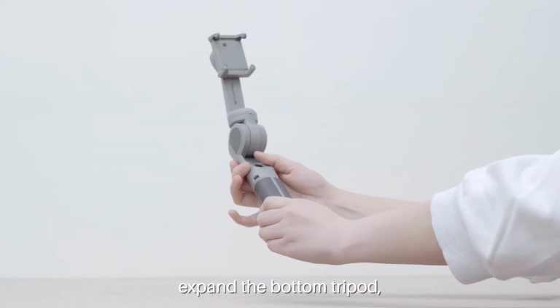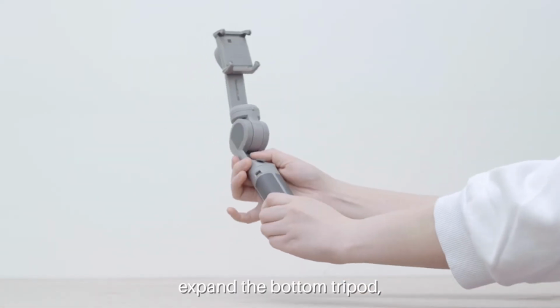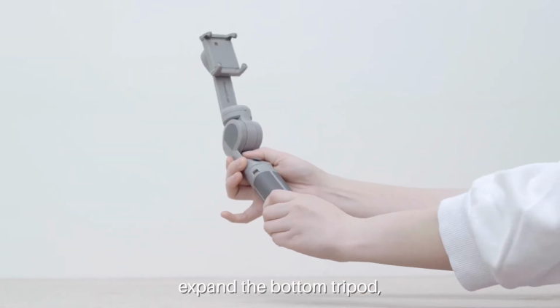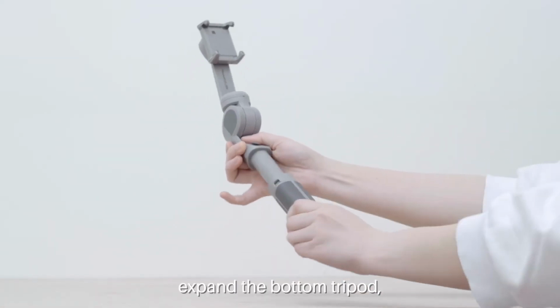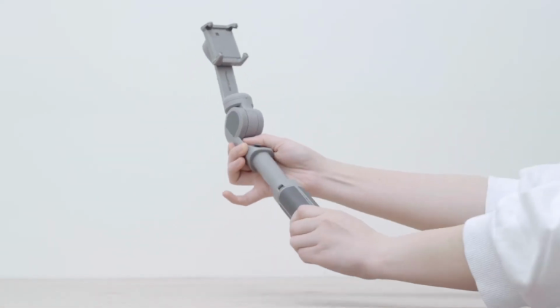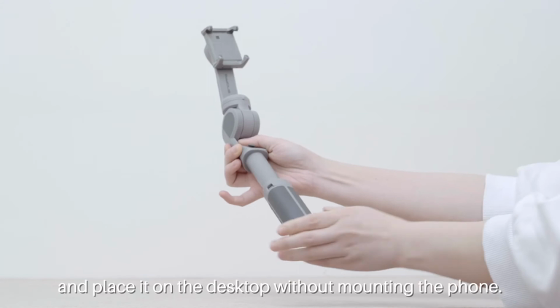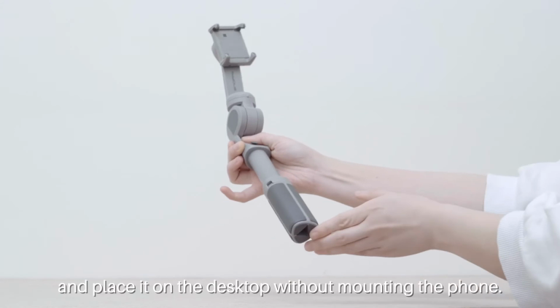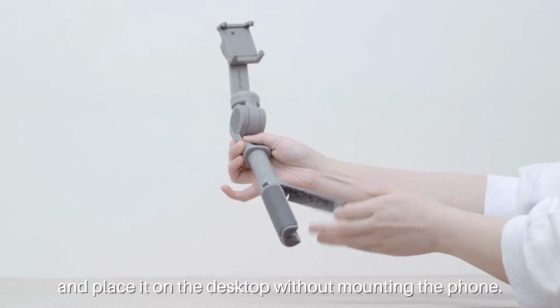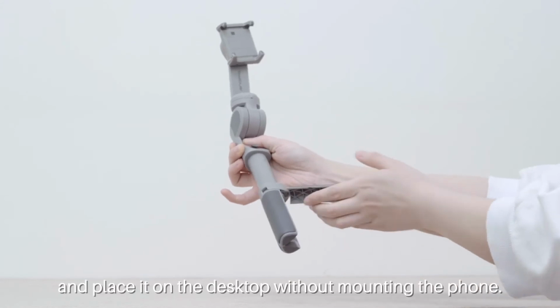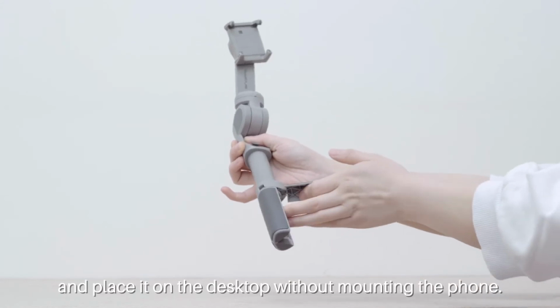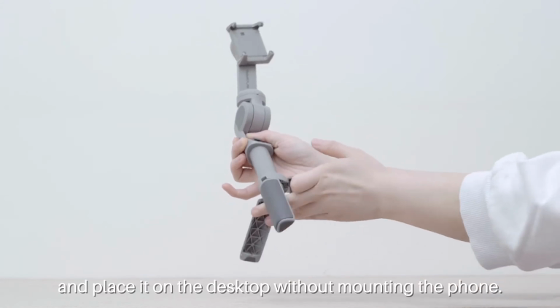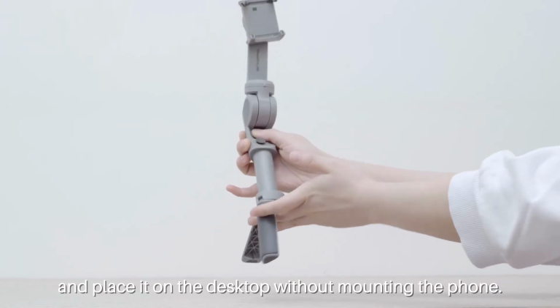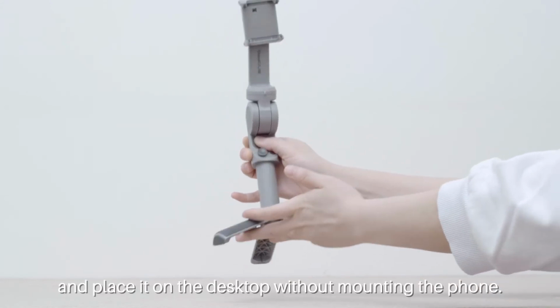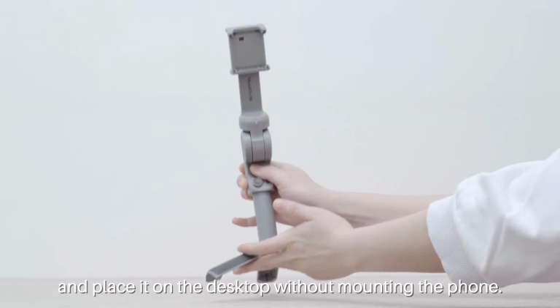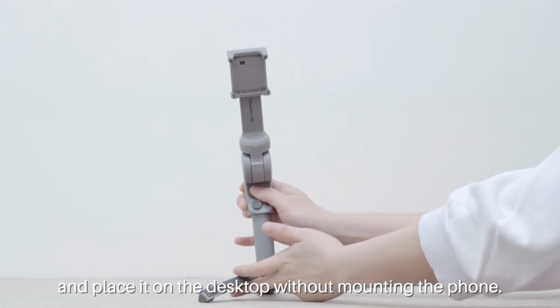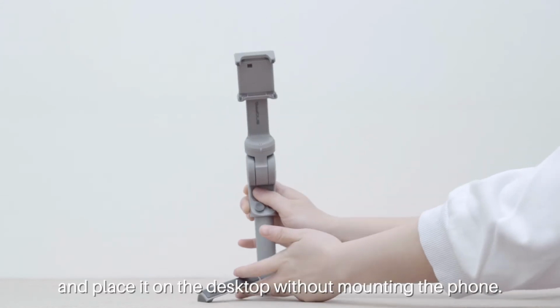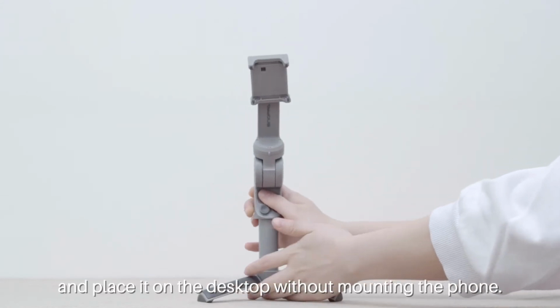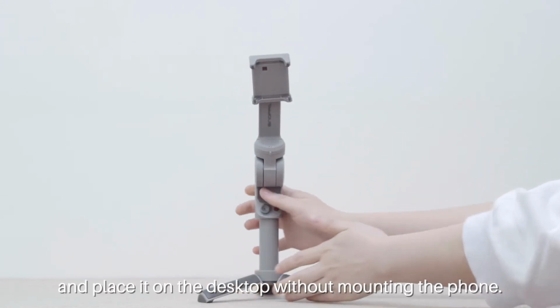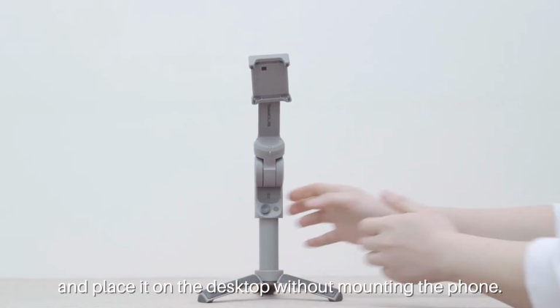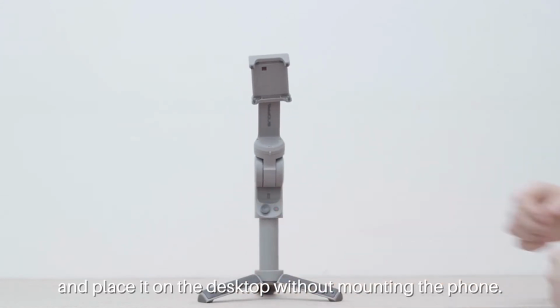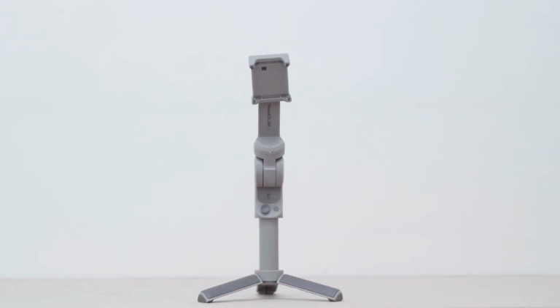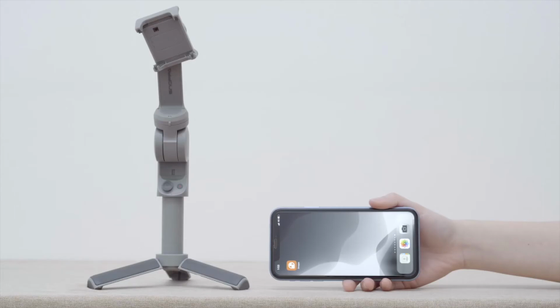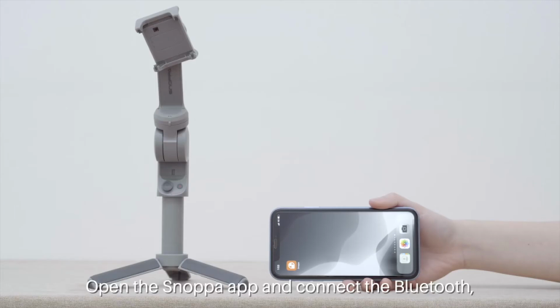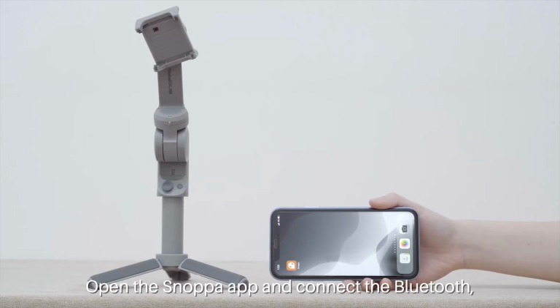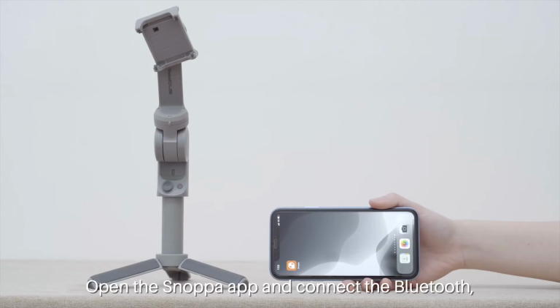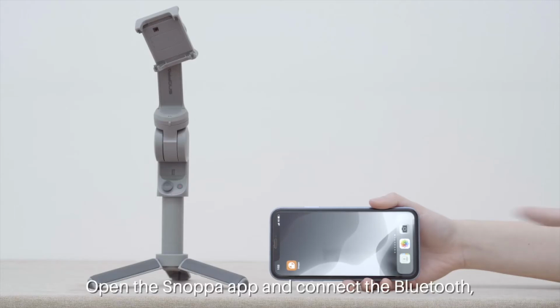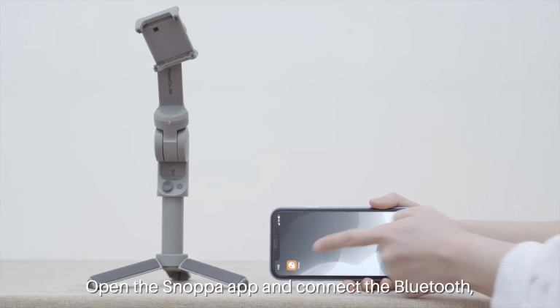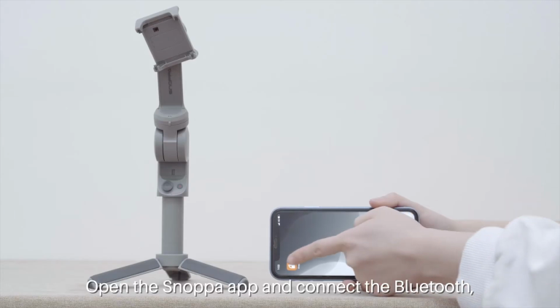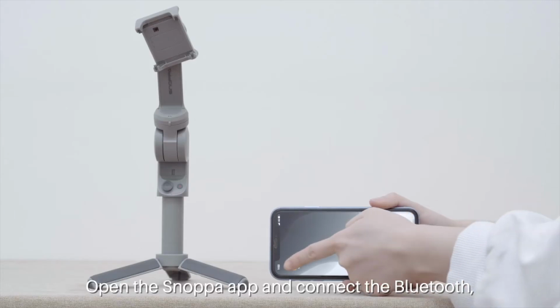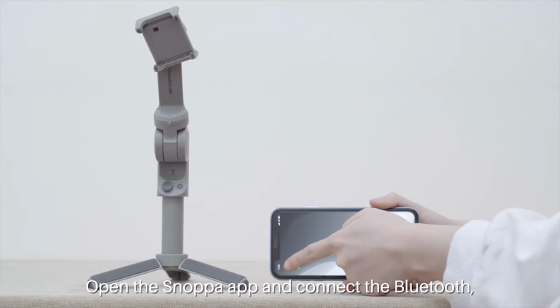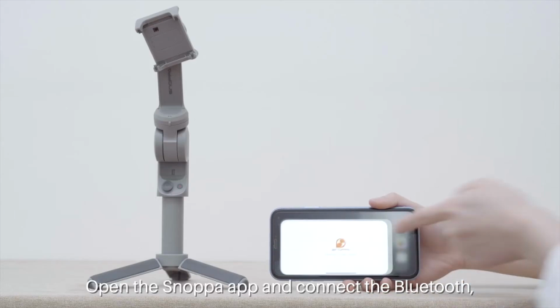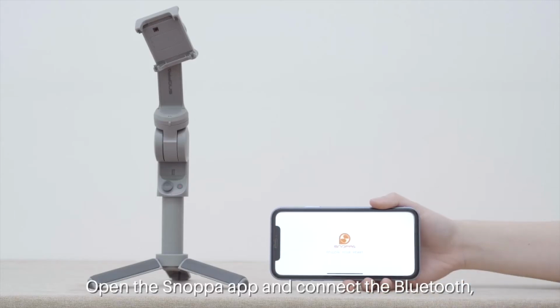tripod and place it on the desktop without mounting the phone. Open the Snapper app and connect via Bluetooth.